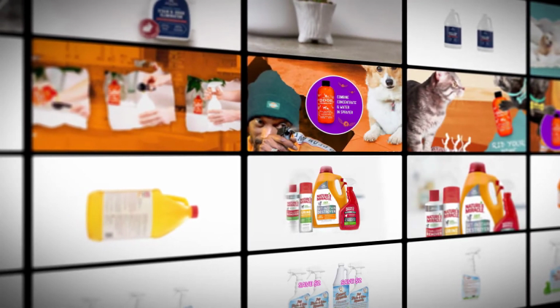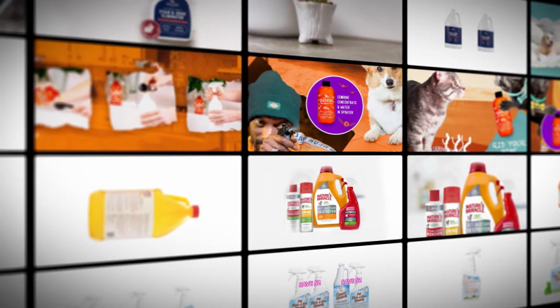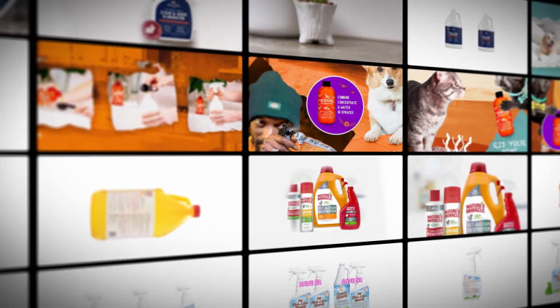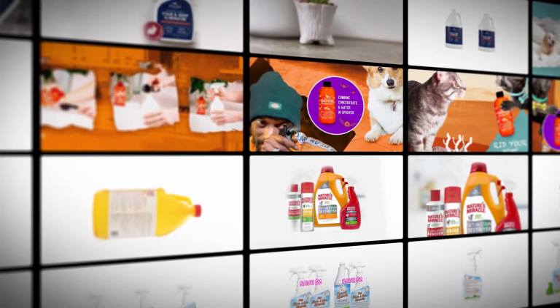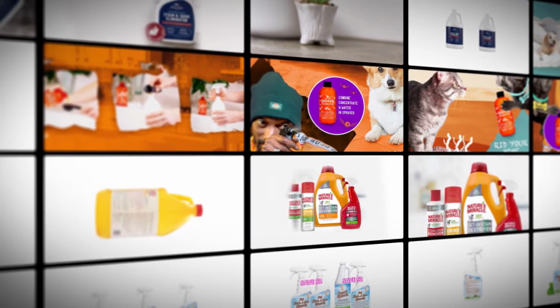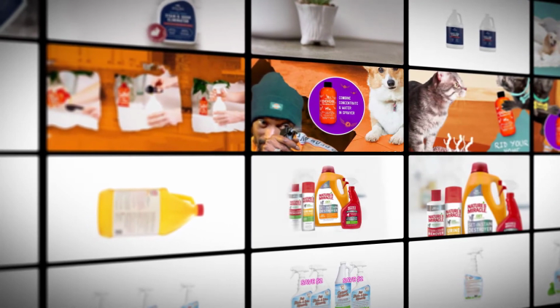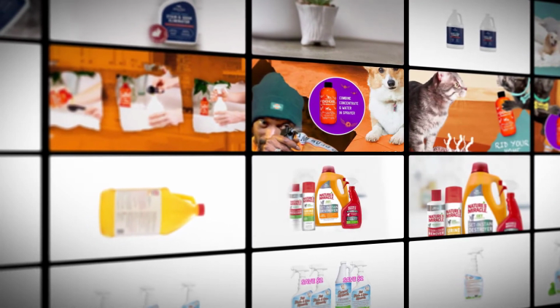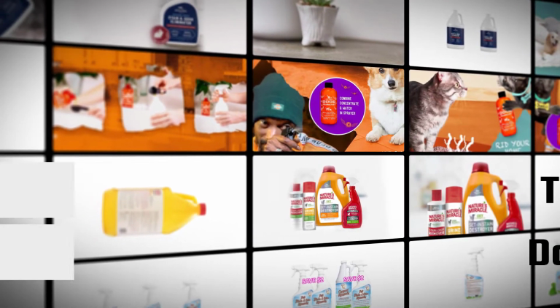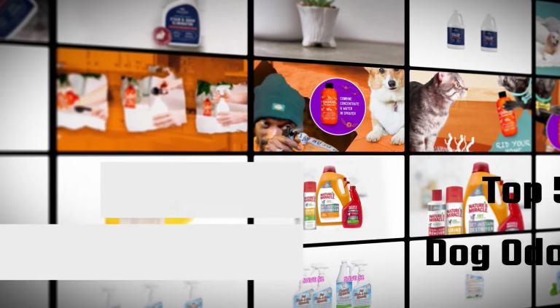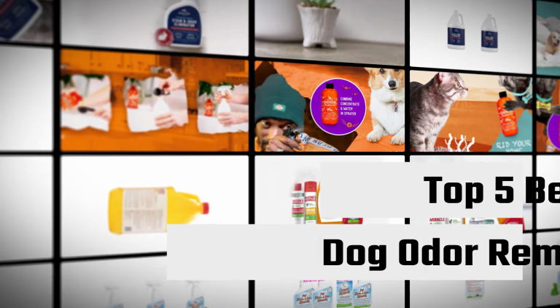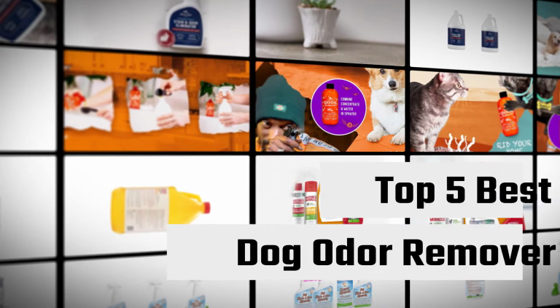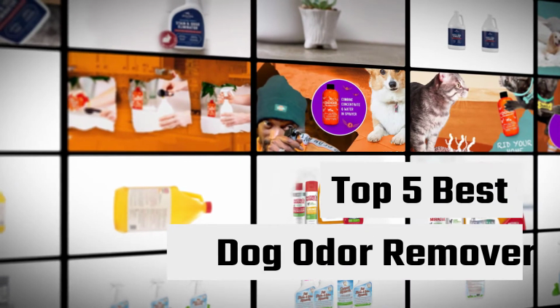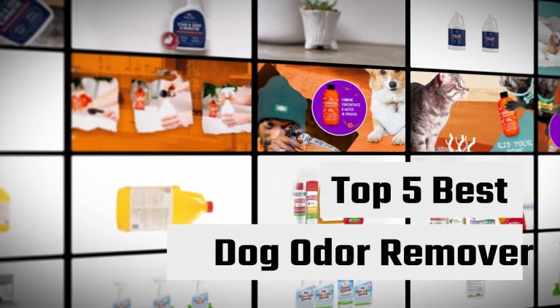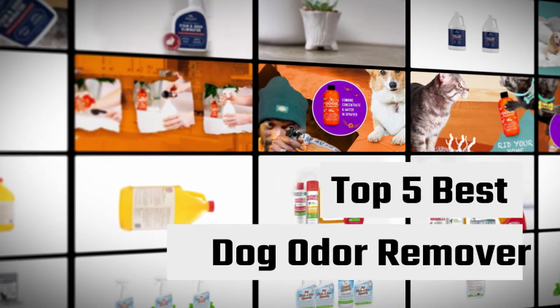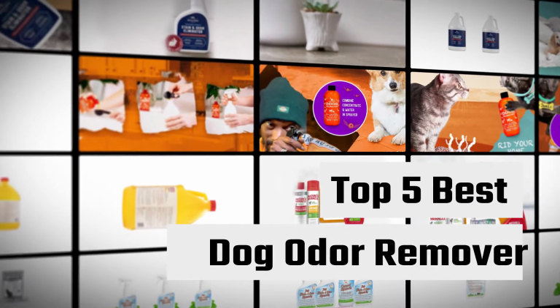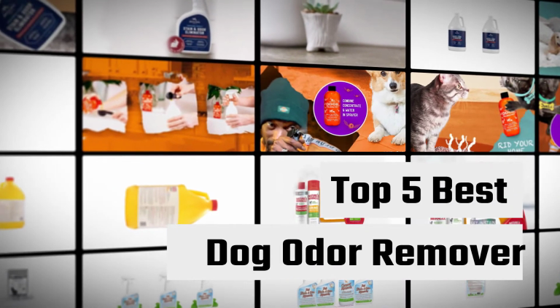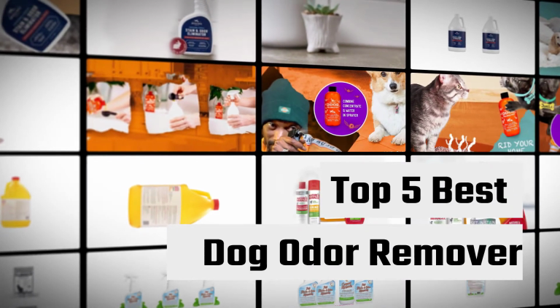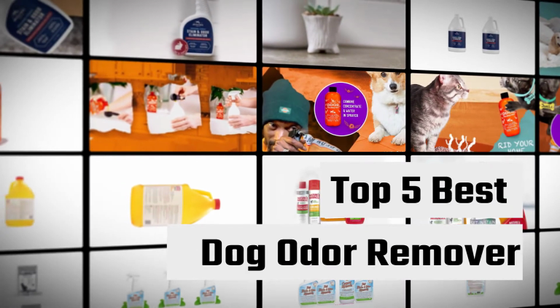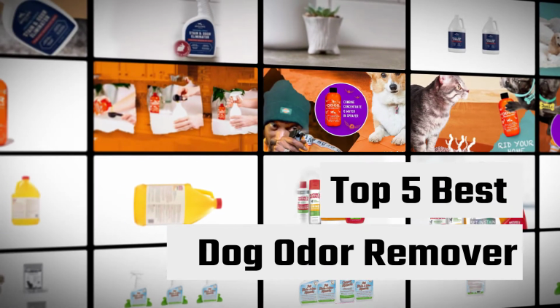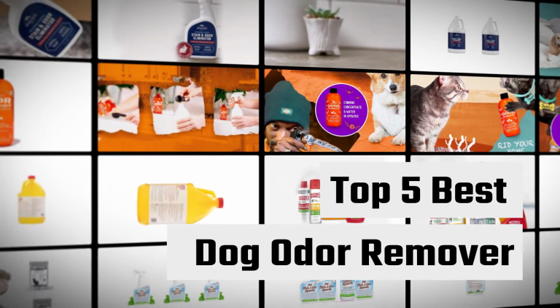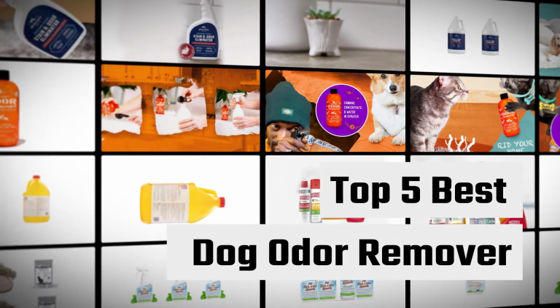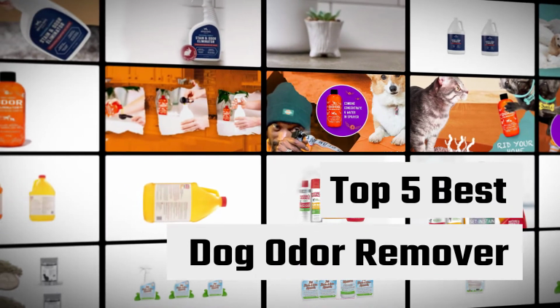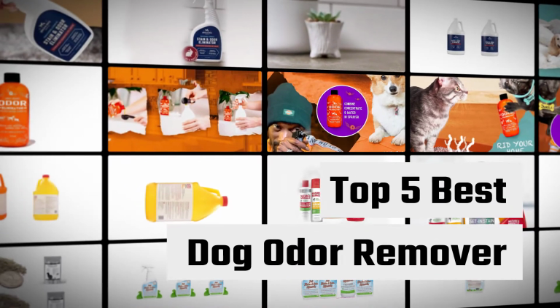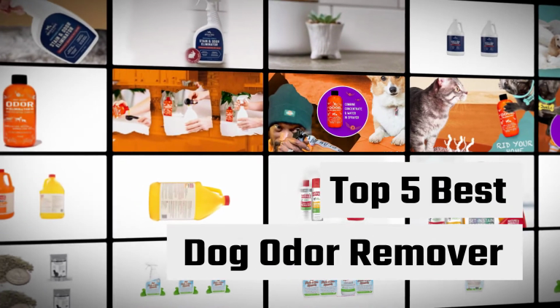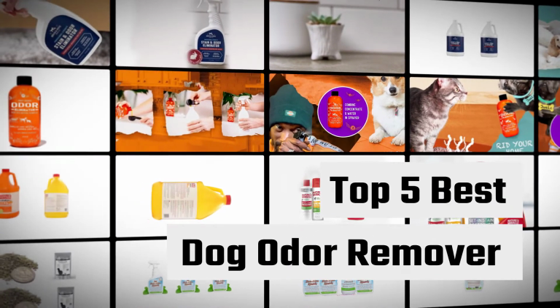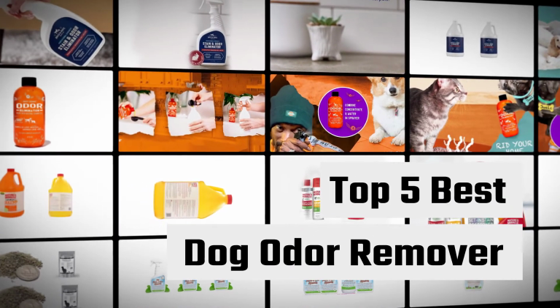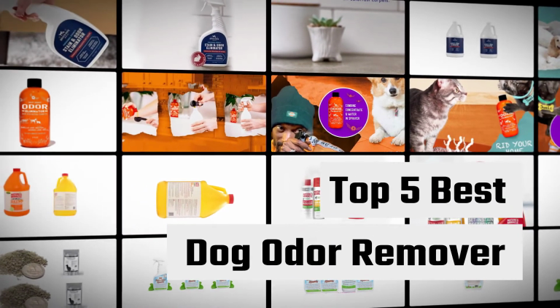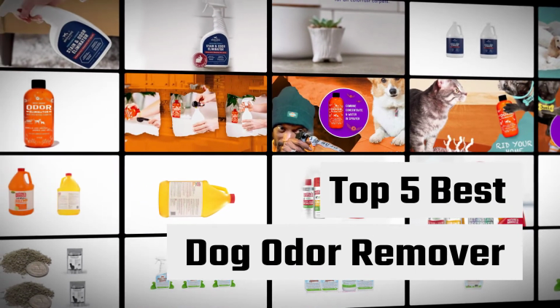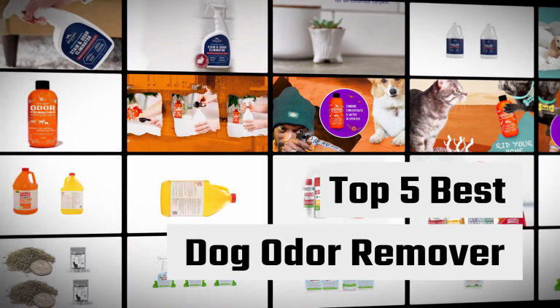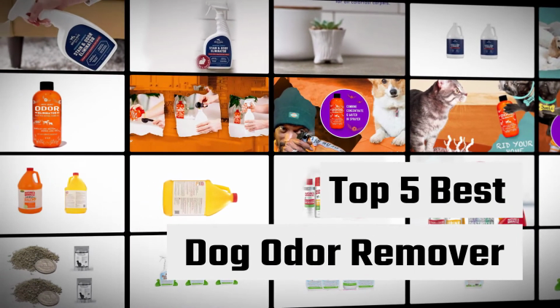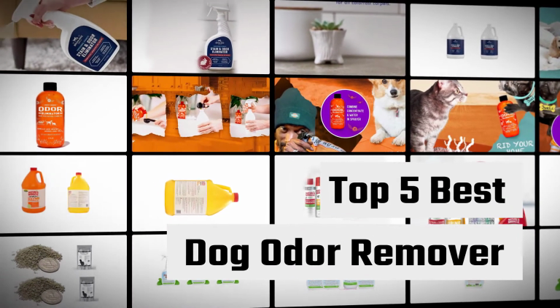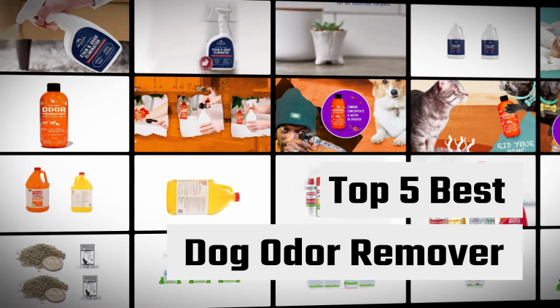Here we present the 5 Best Dog Odor Removers. Let's get started with the list.